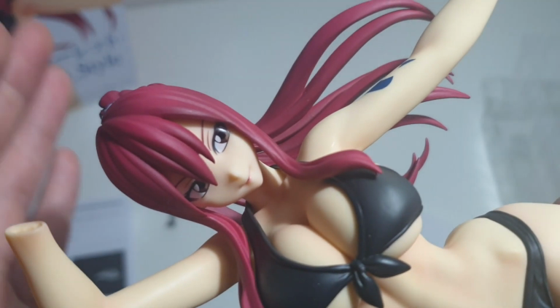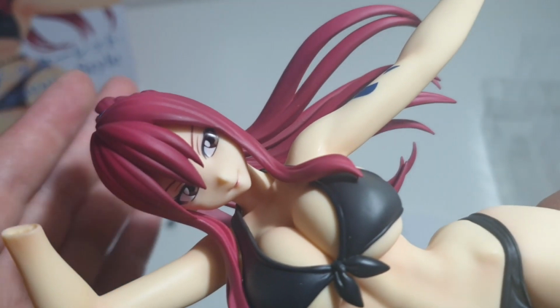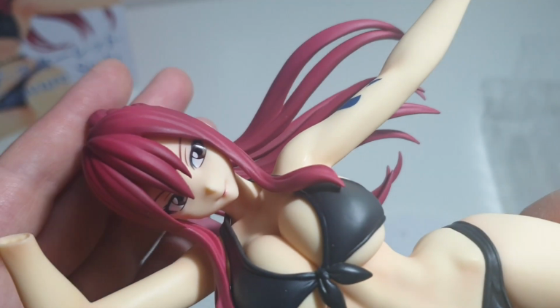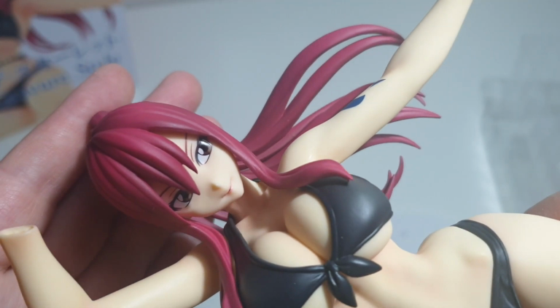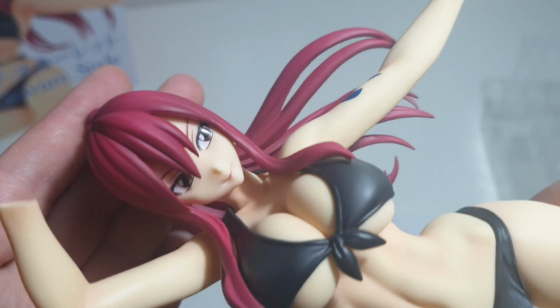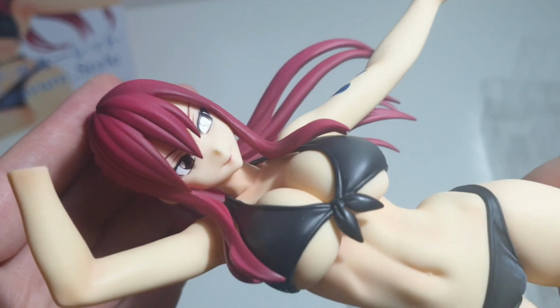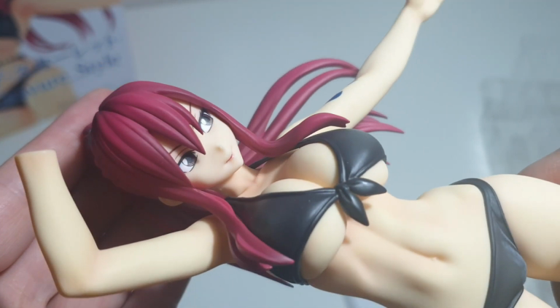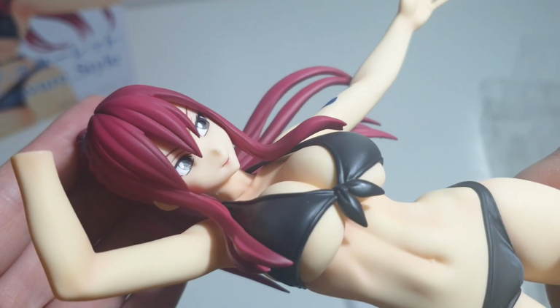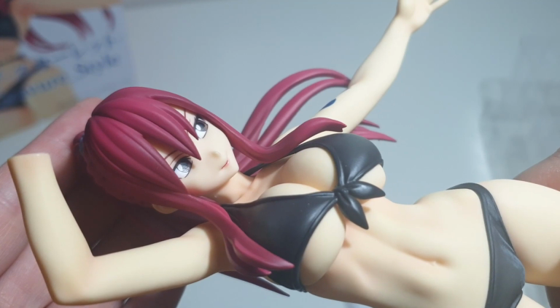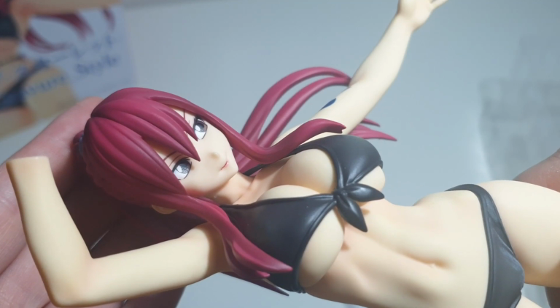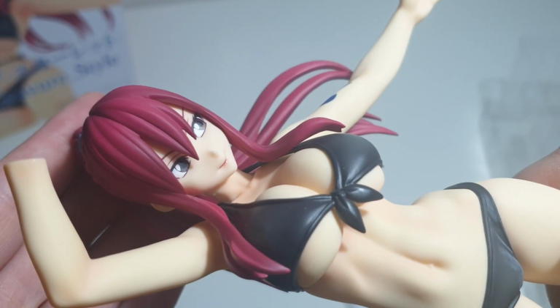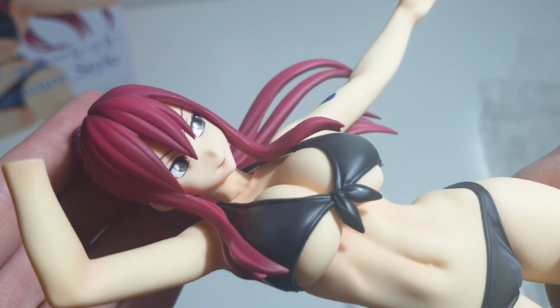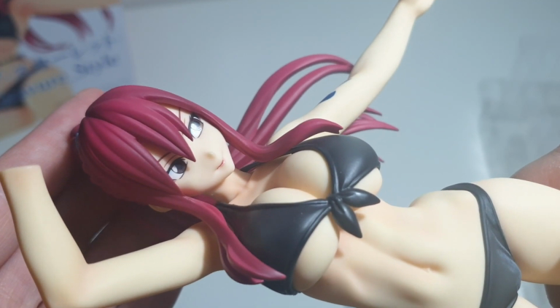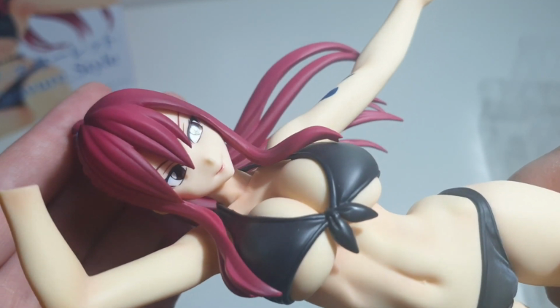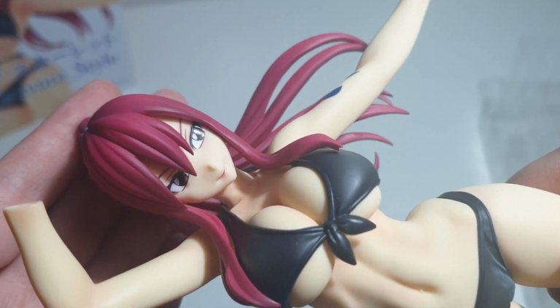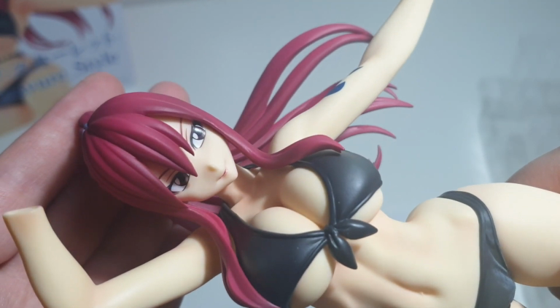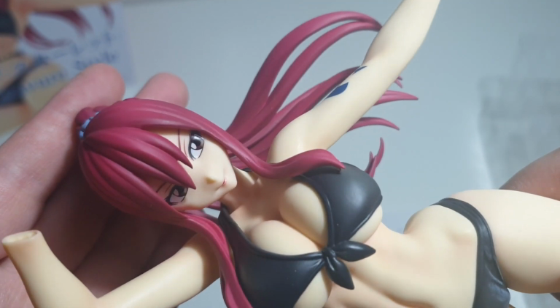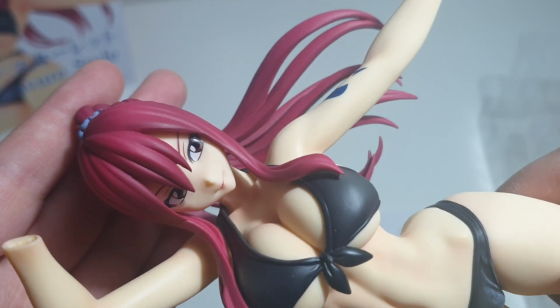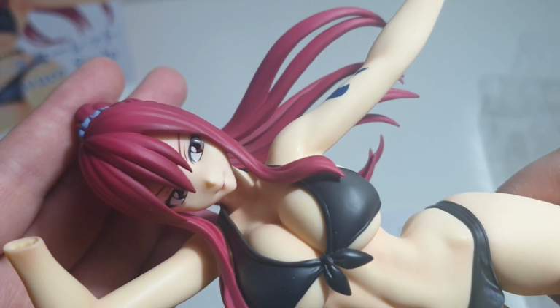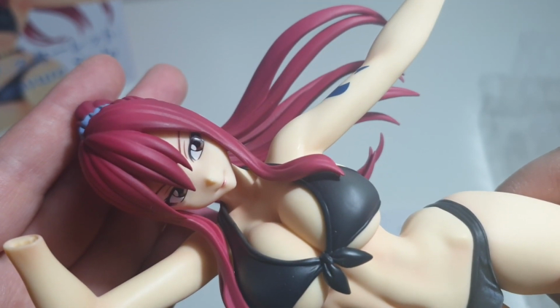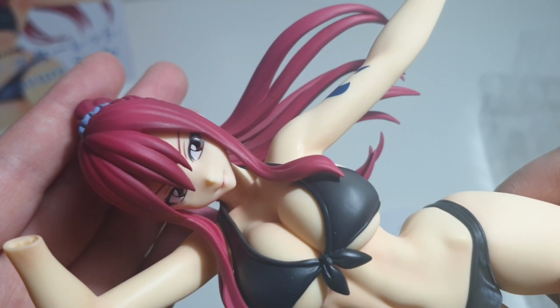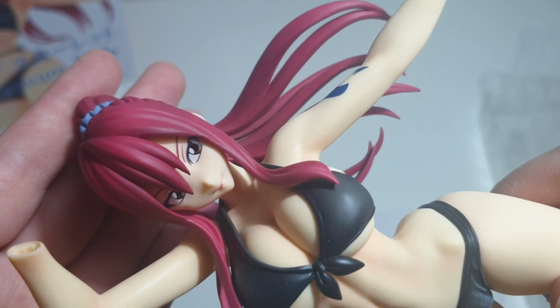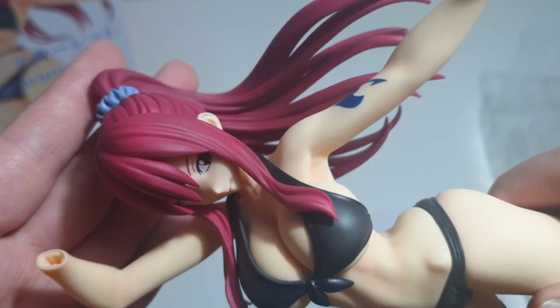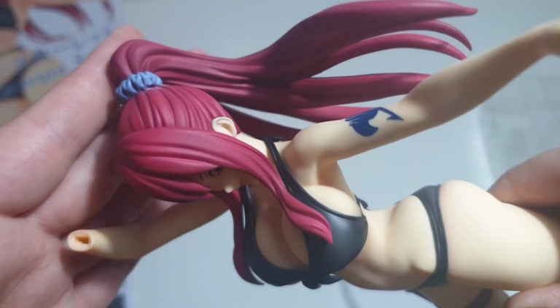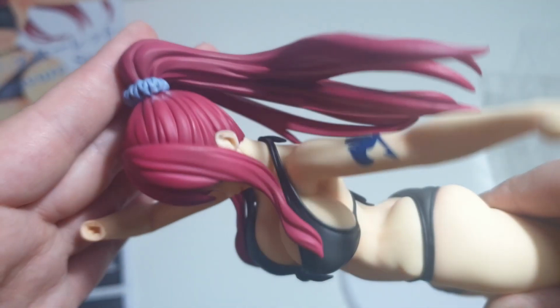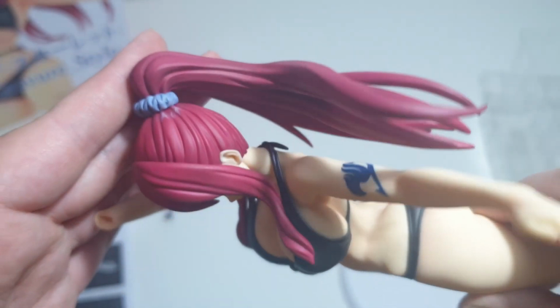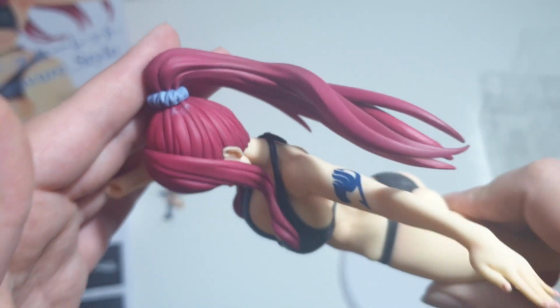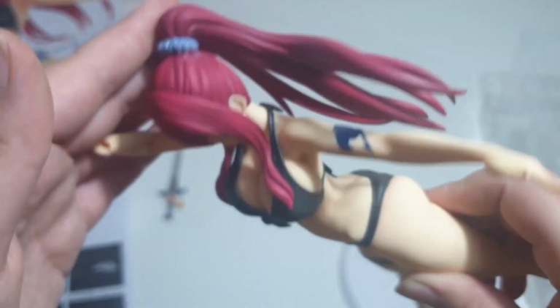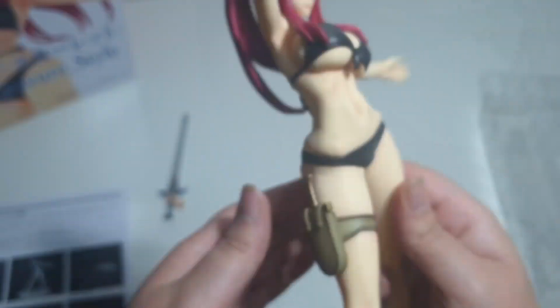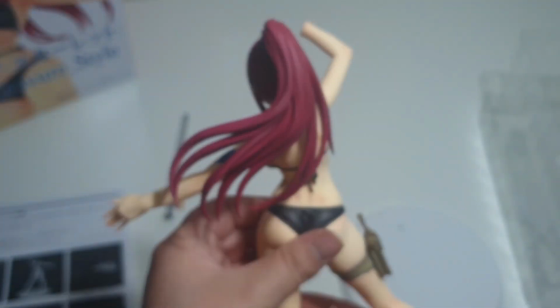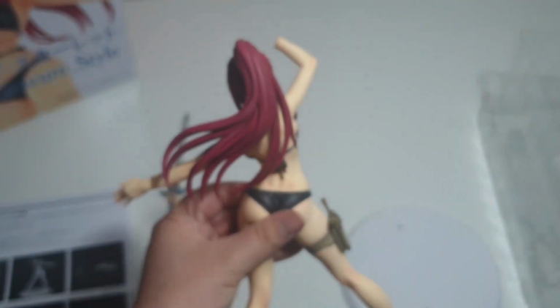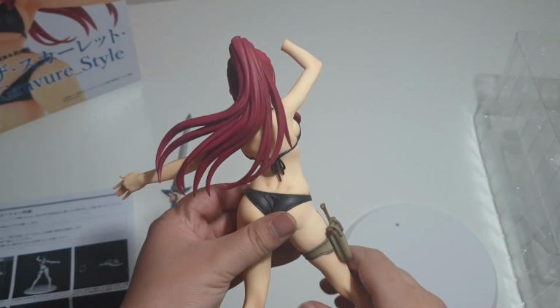Moving on — let's have a look at her close inspection. I love the eye decals; they are absolutely stunning.